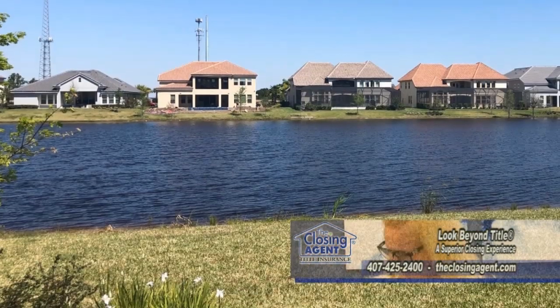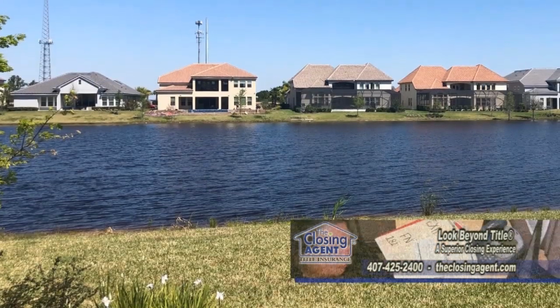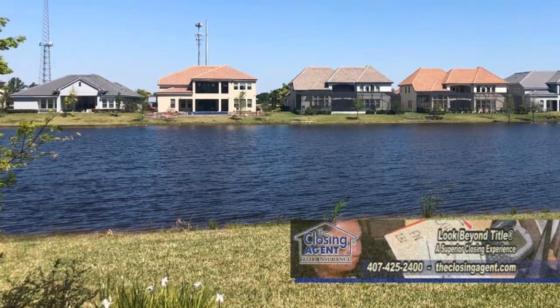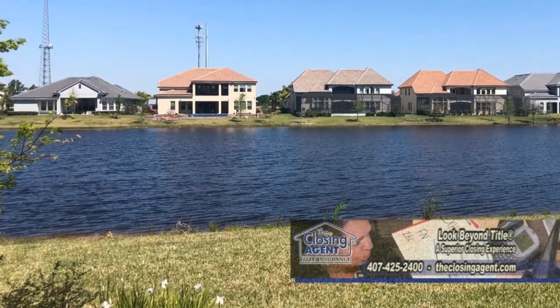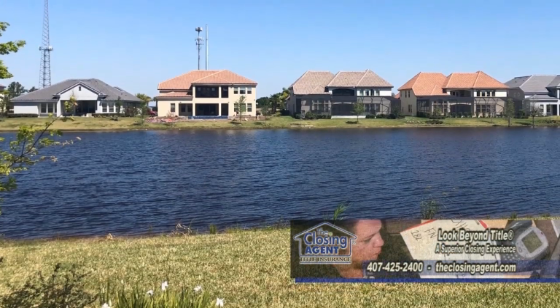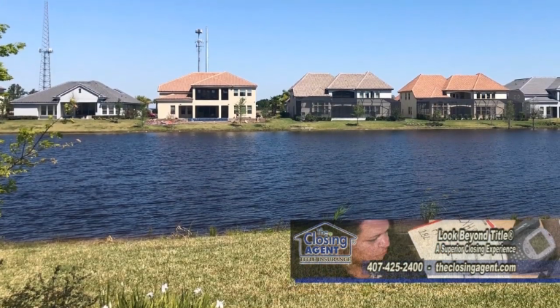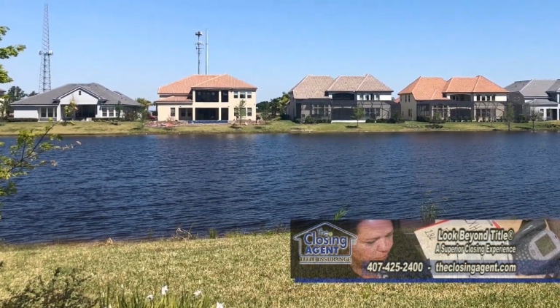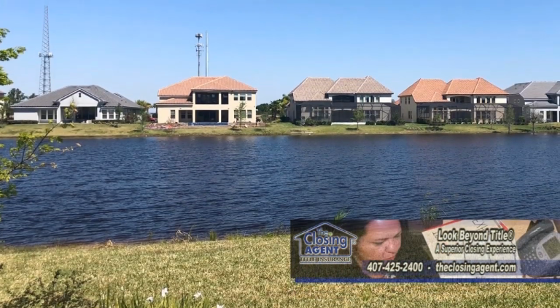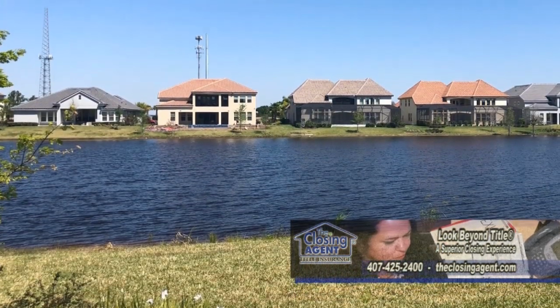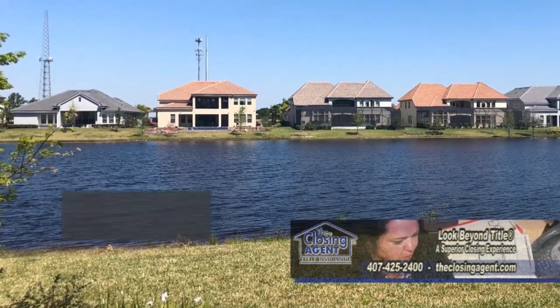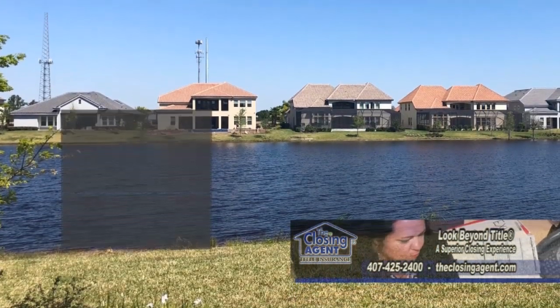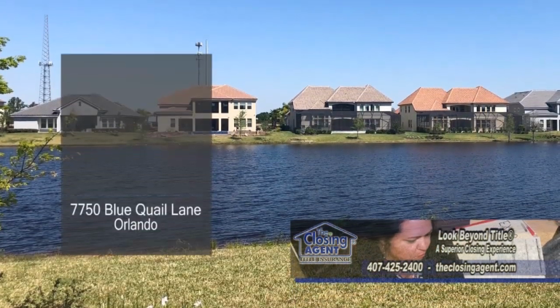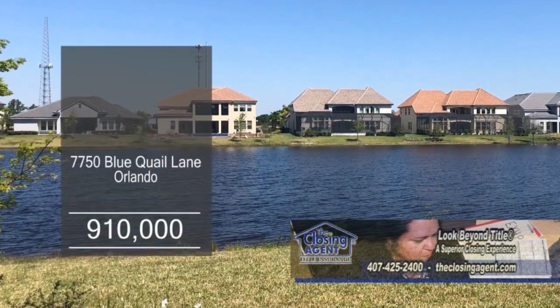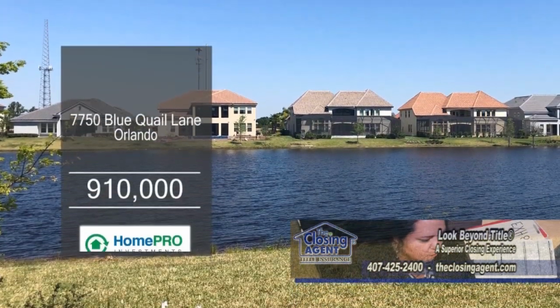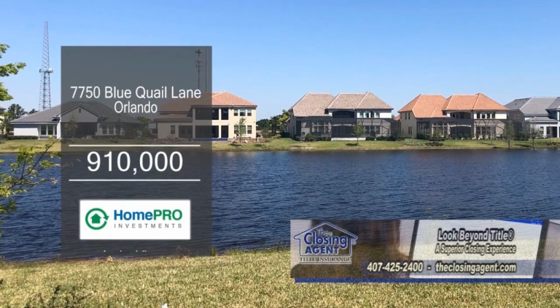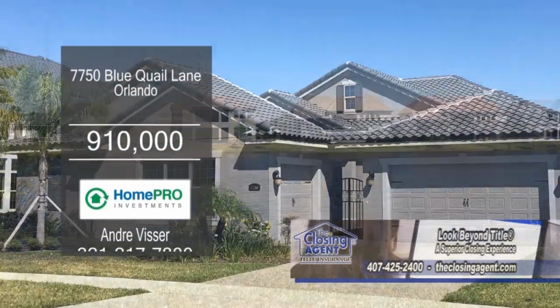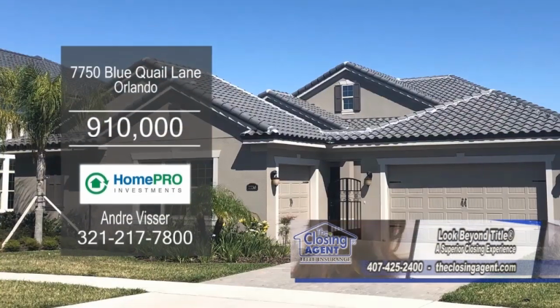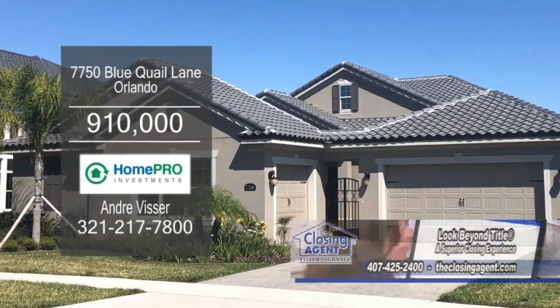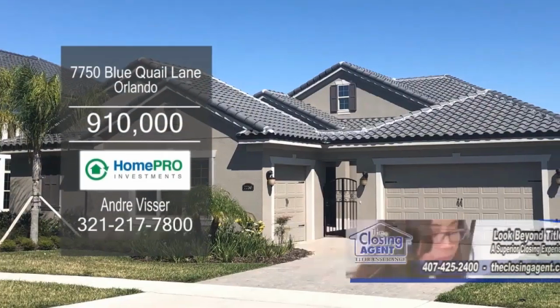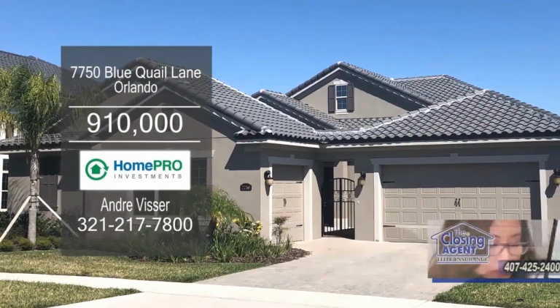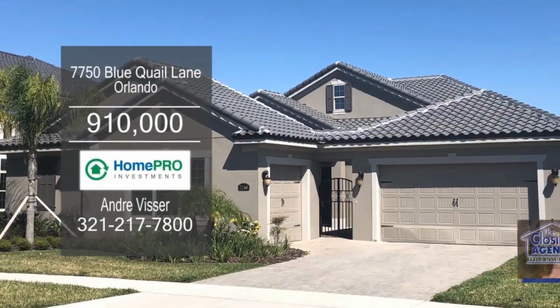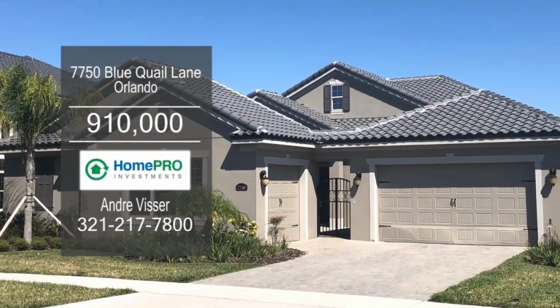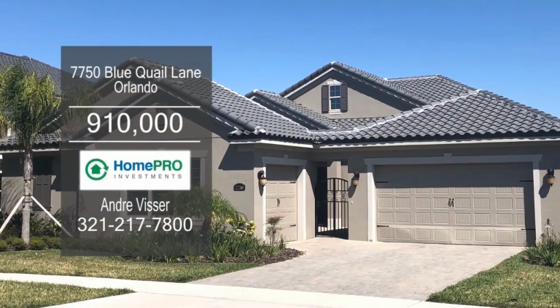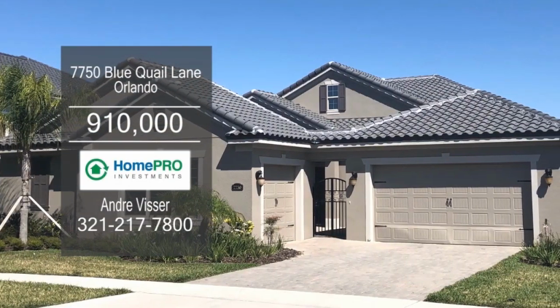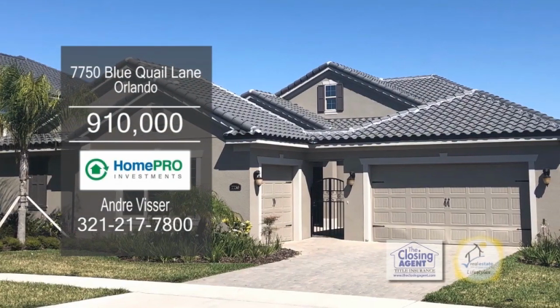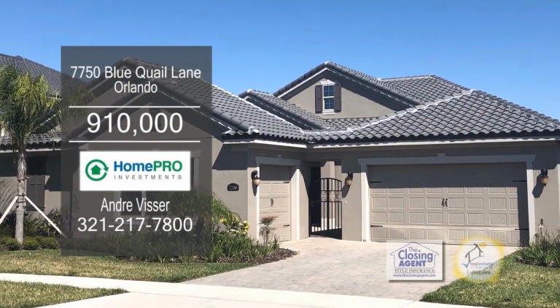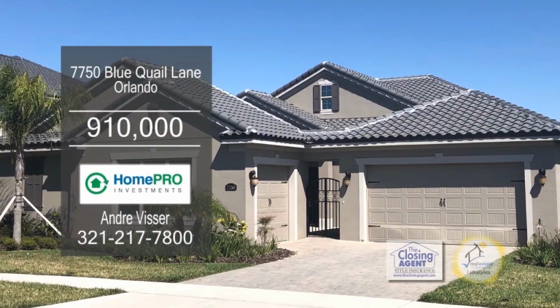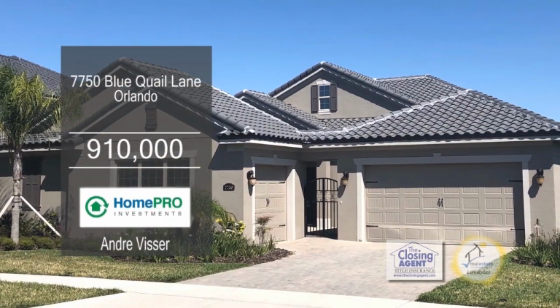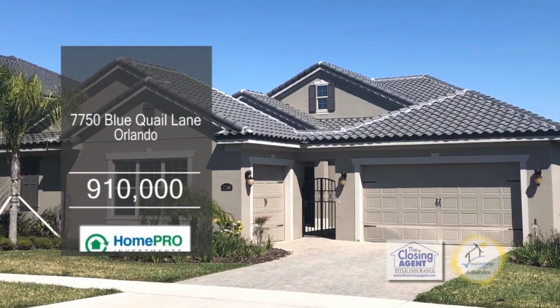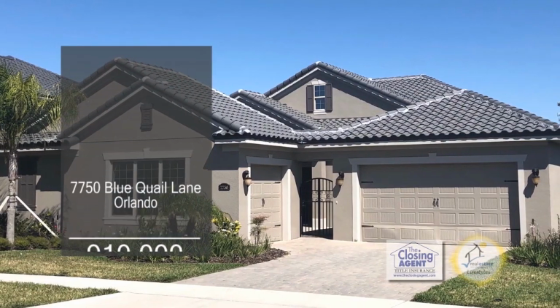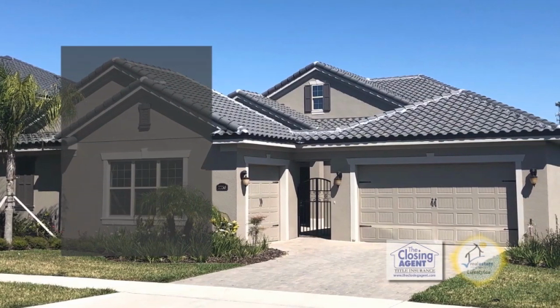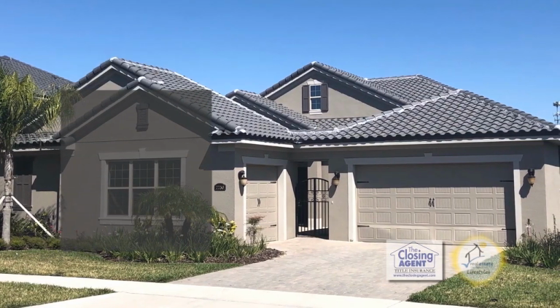The spacious covered patio overlooks the water. This home features extra wiring and outlets in the office, dining room, and back porch.